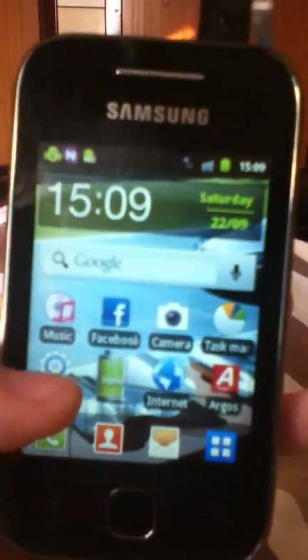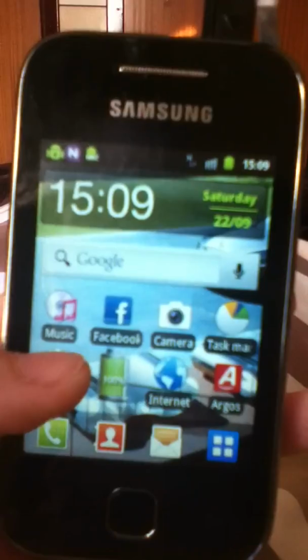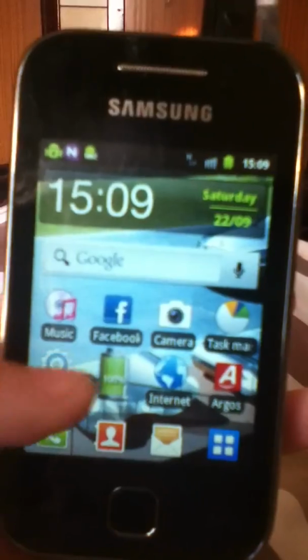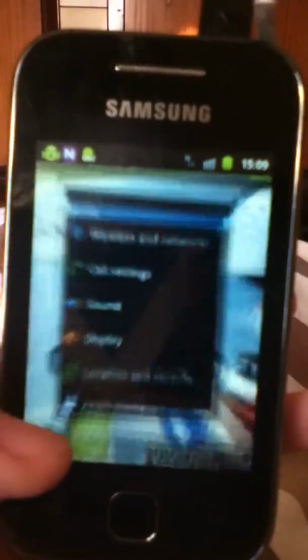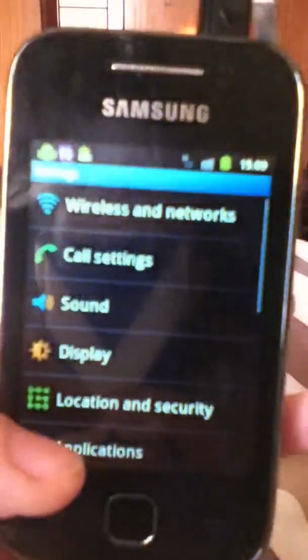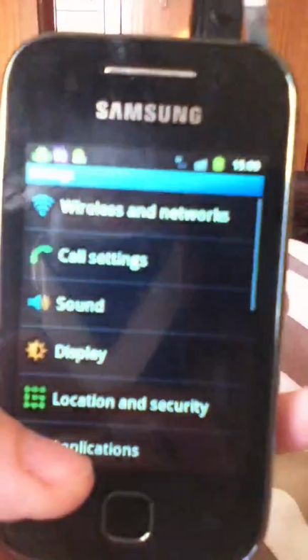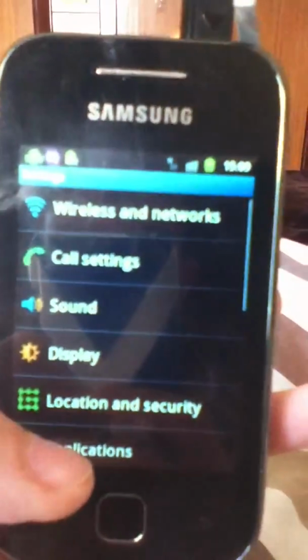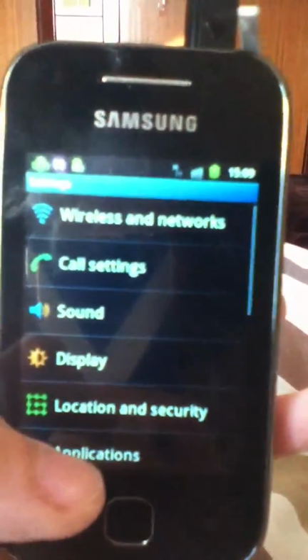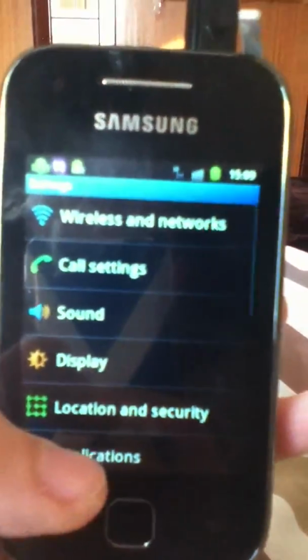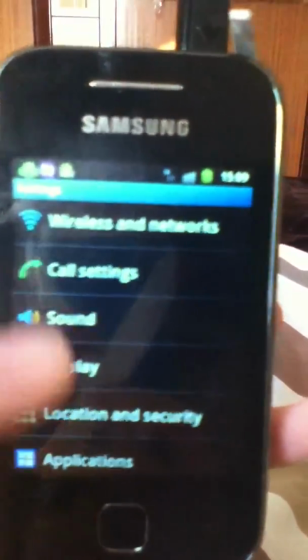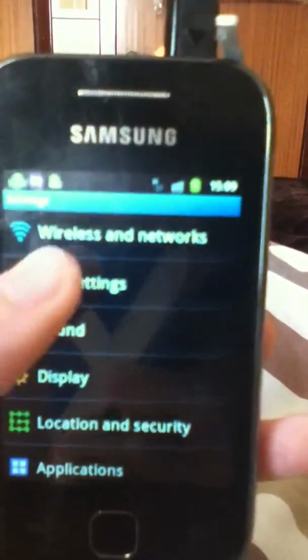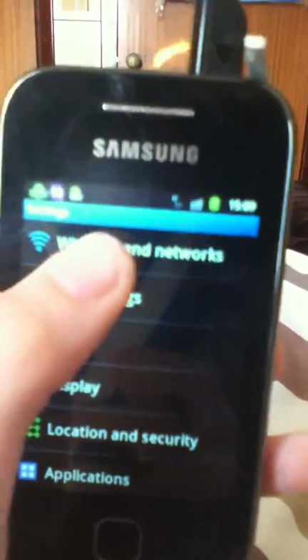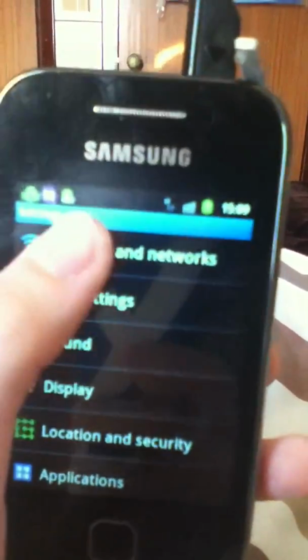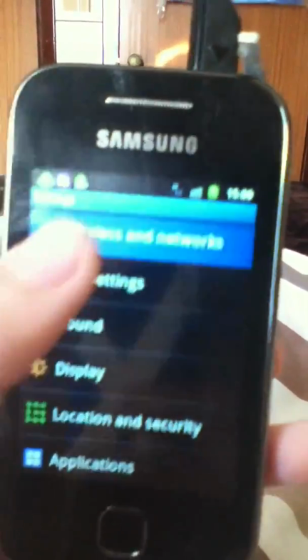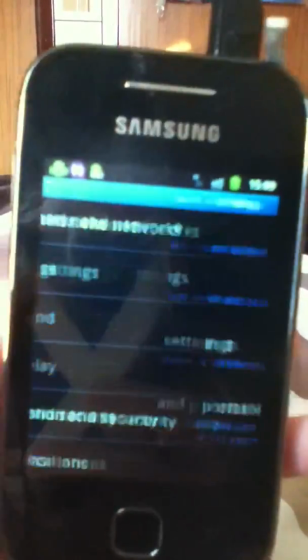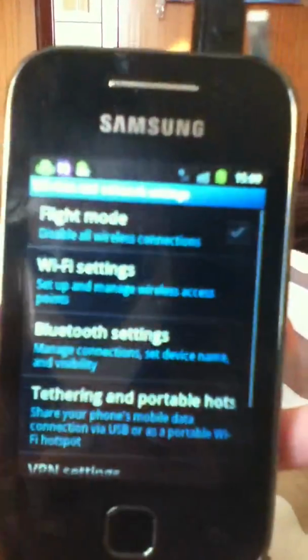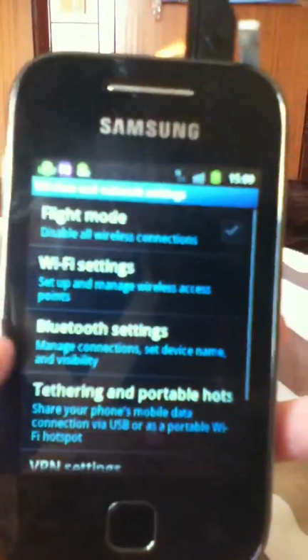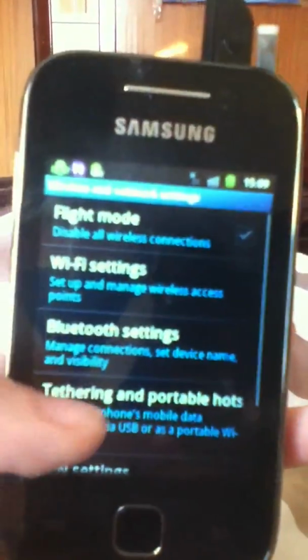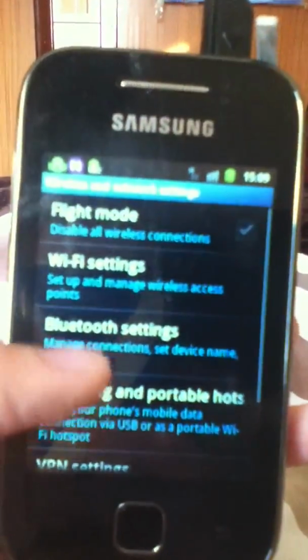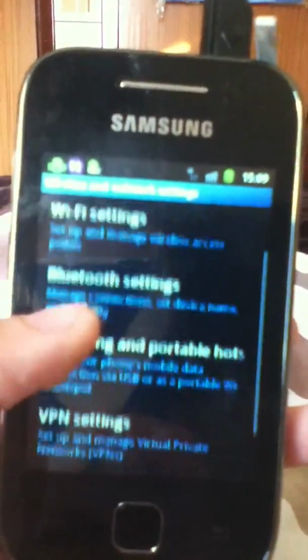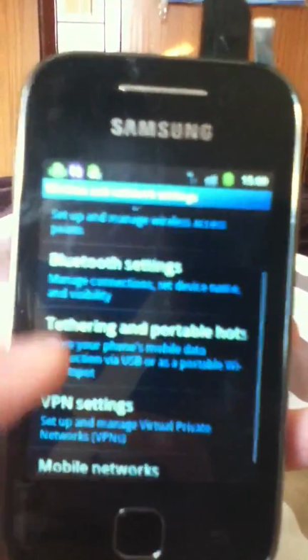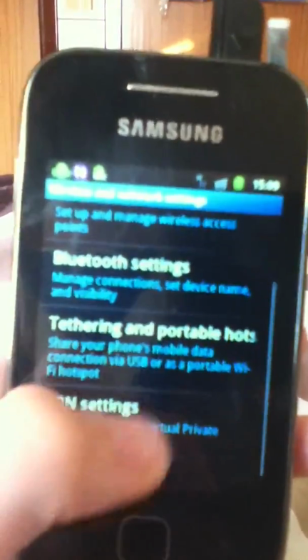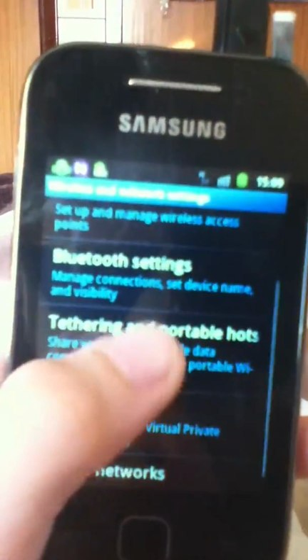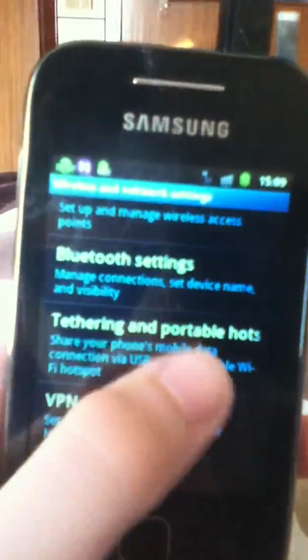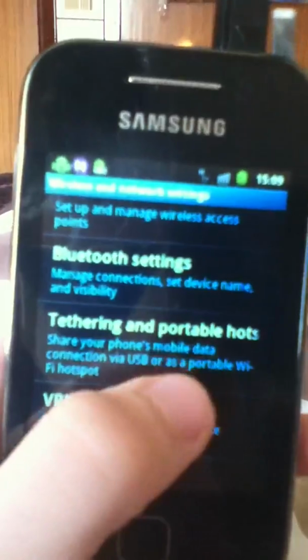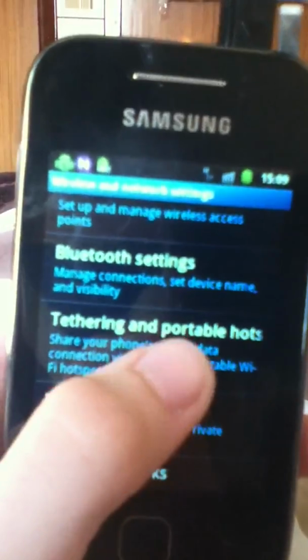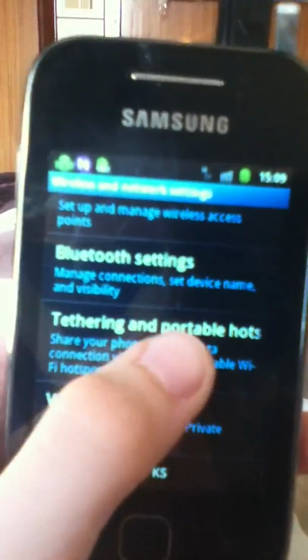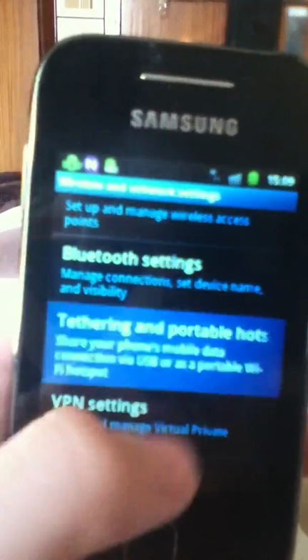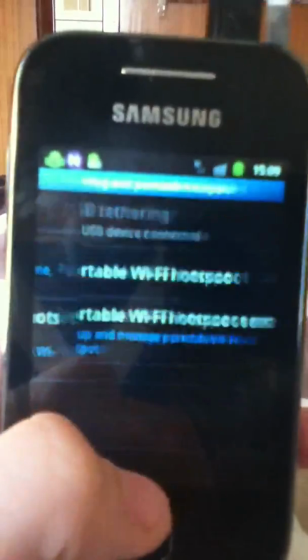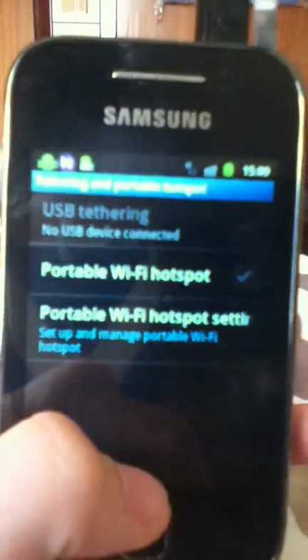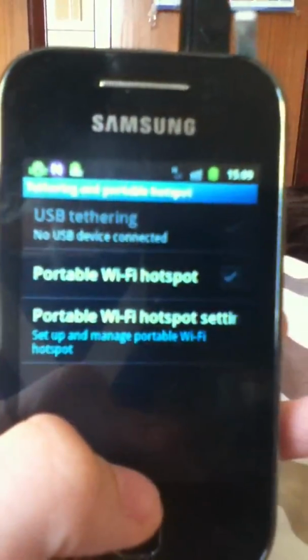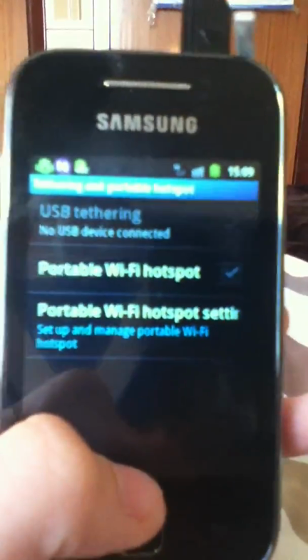So go into your Settings, then into Wireless and Networks, then Tethering and Portable Hotspot.